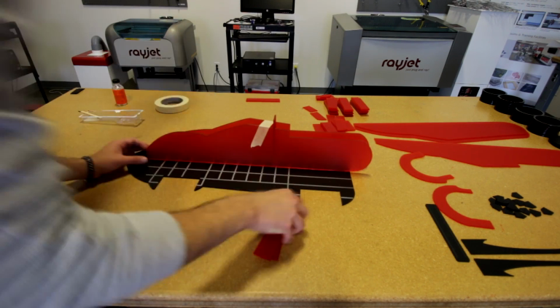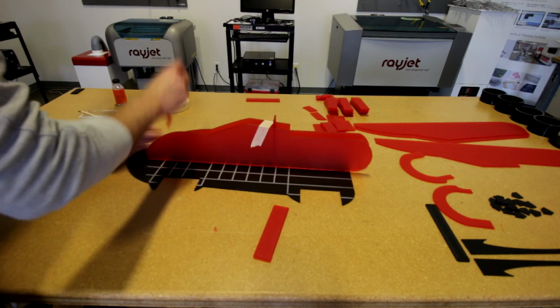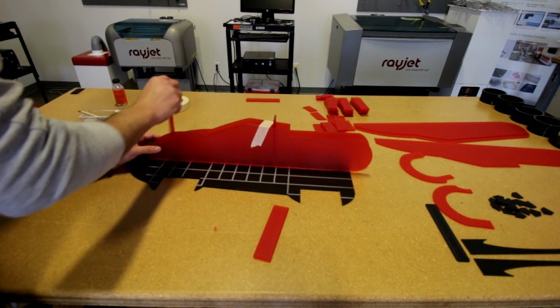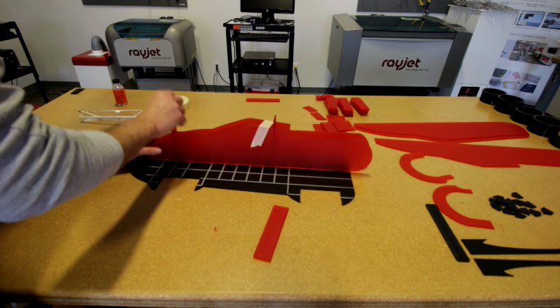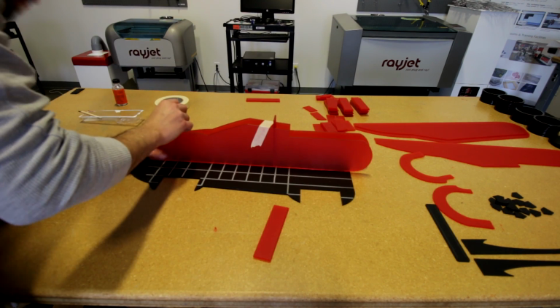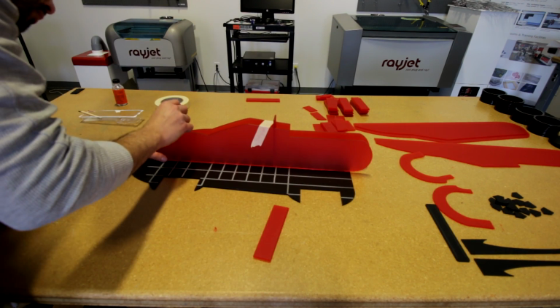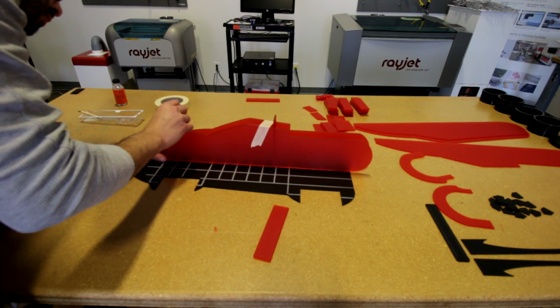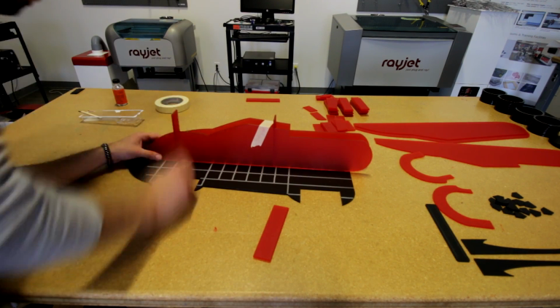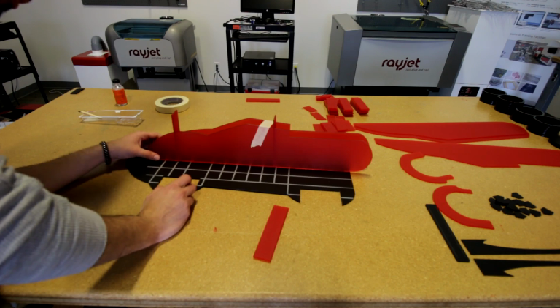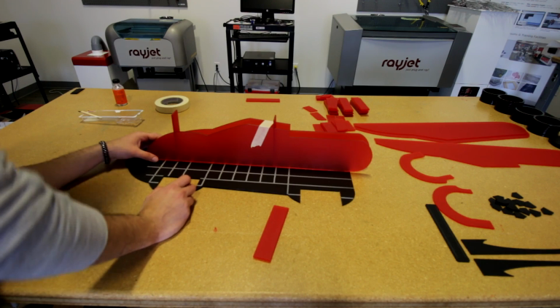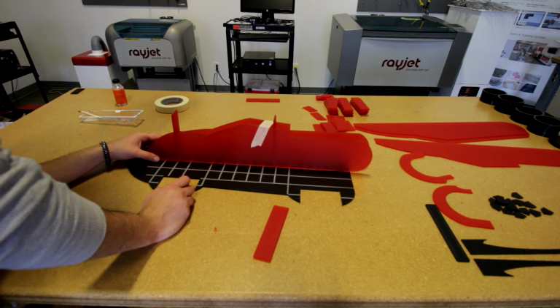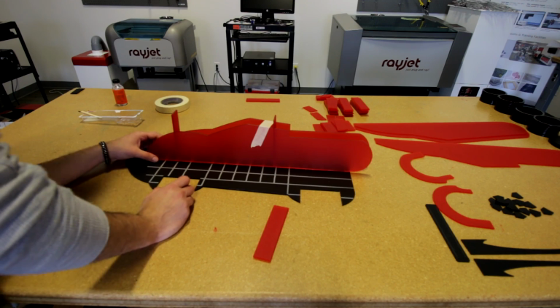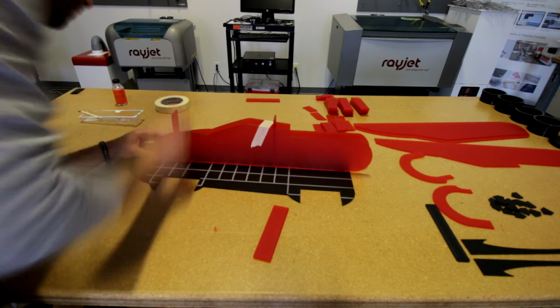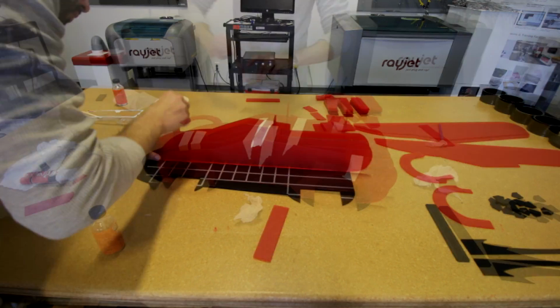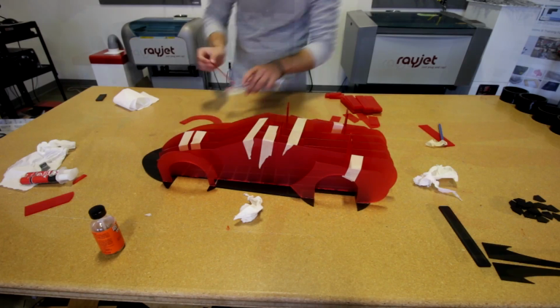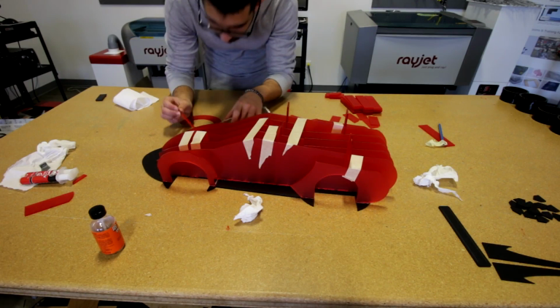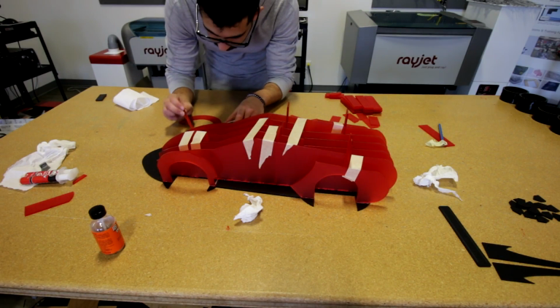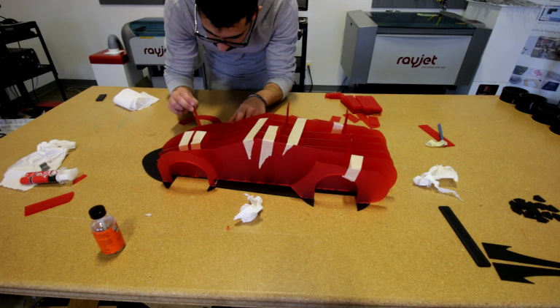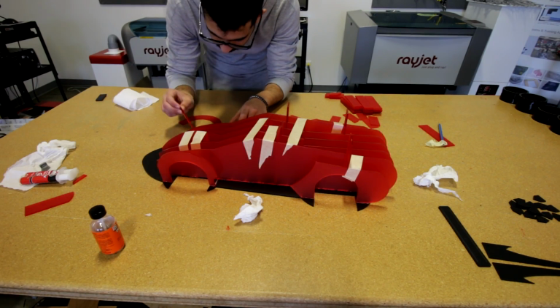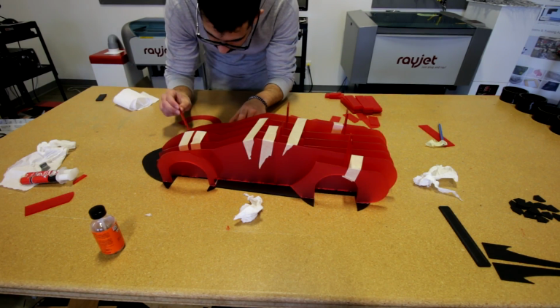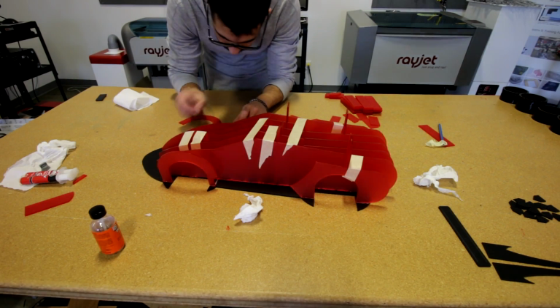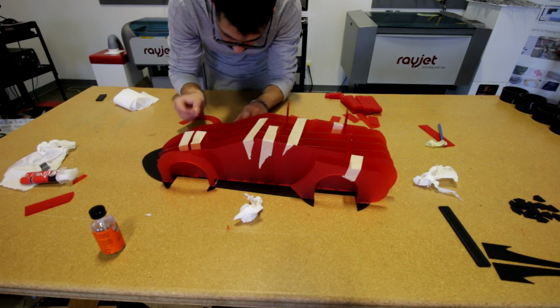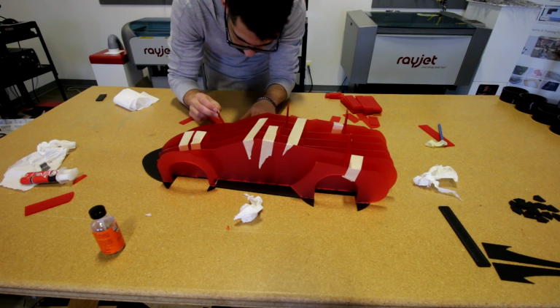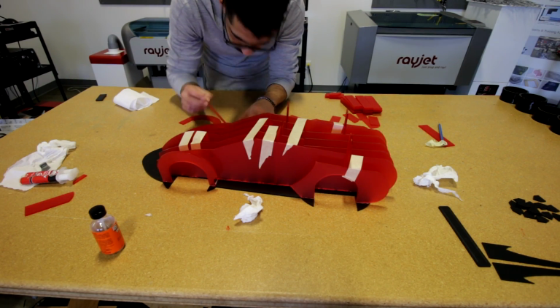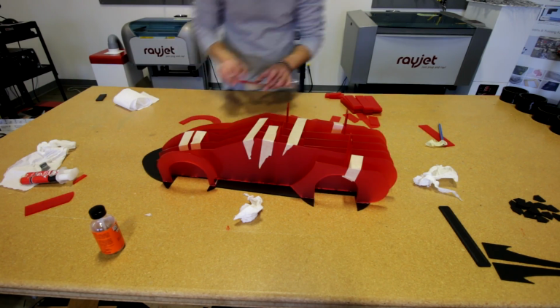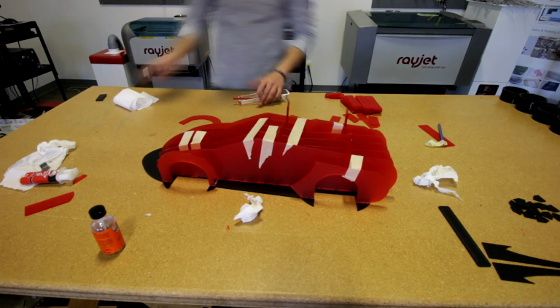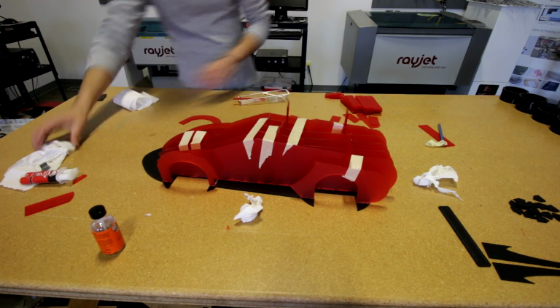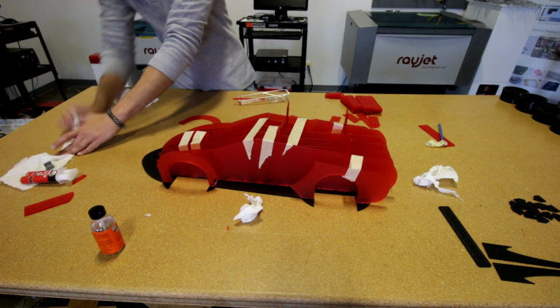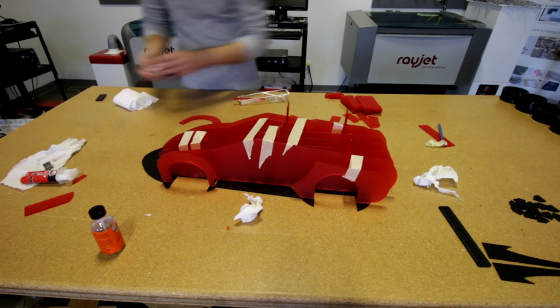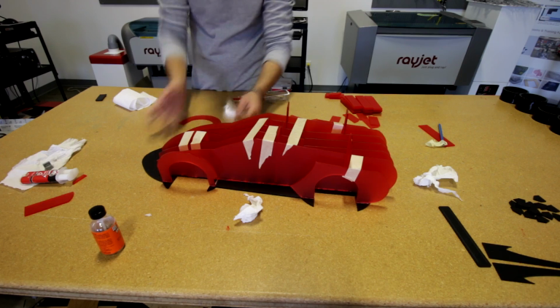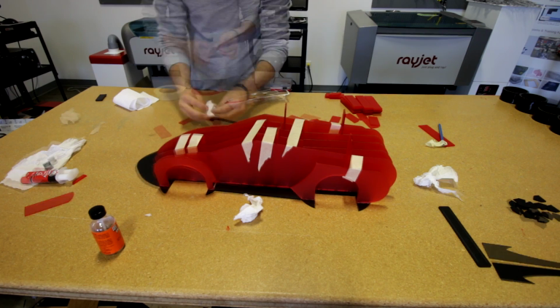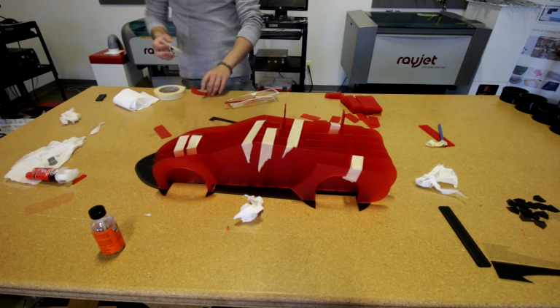I think it's a nice application for prototyping. From my experience, prototyping with lasers is fairly easy and it allows you to get nice and clean details.